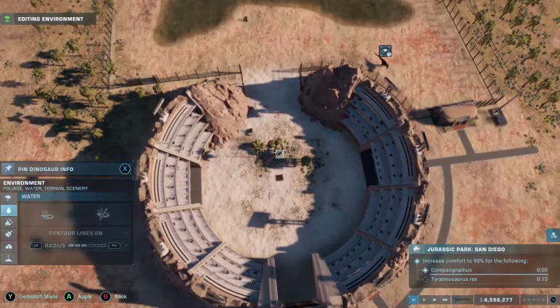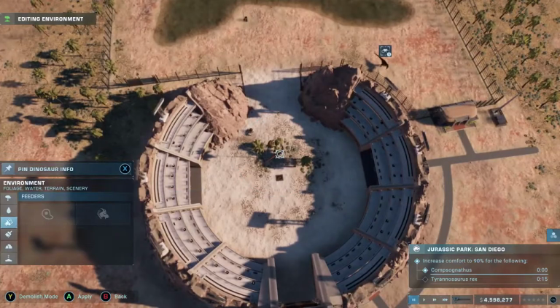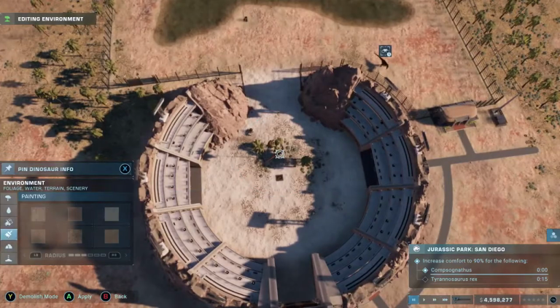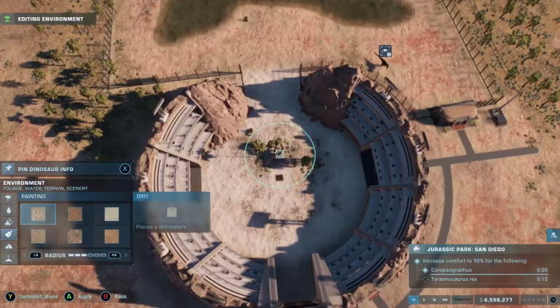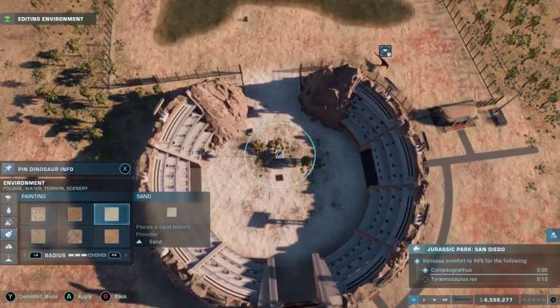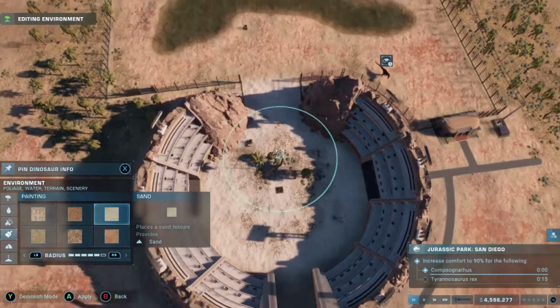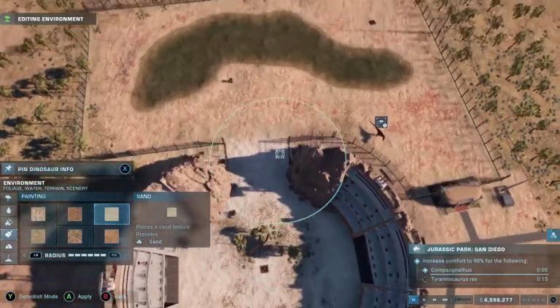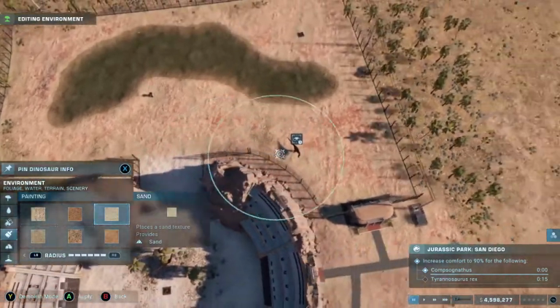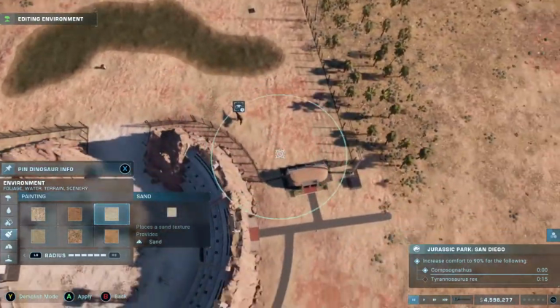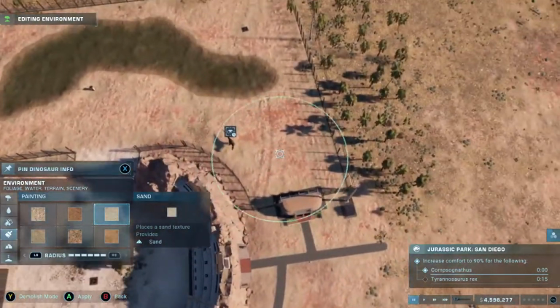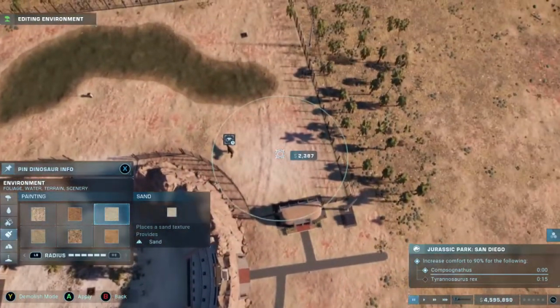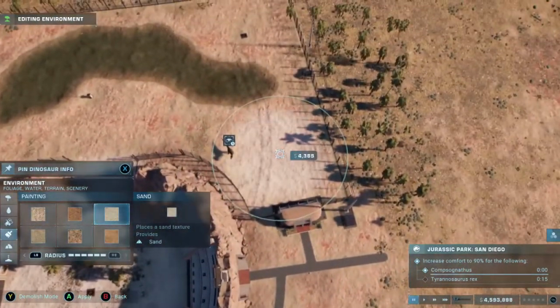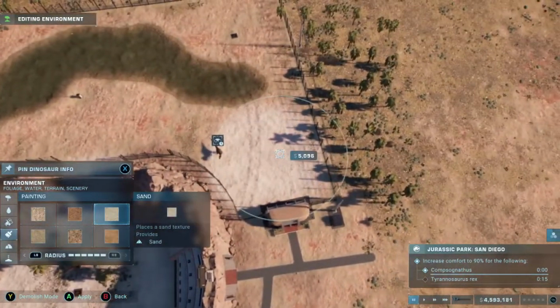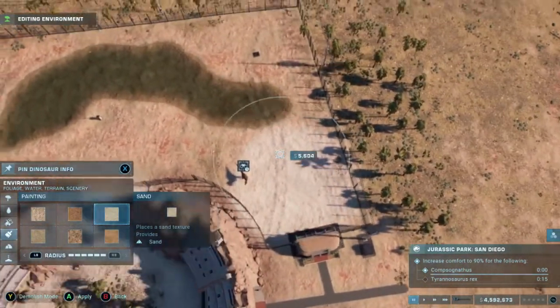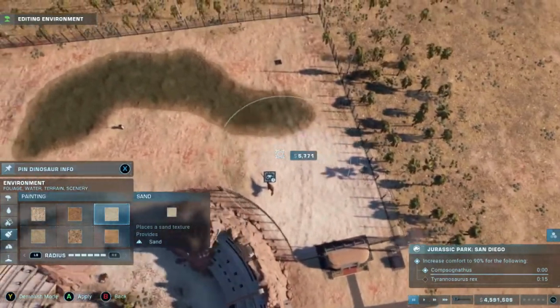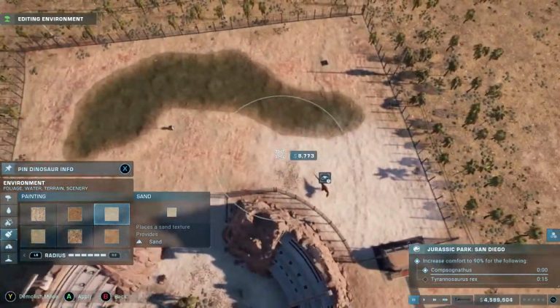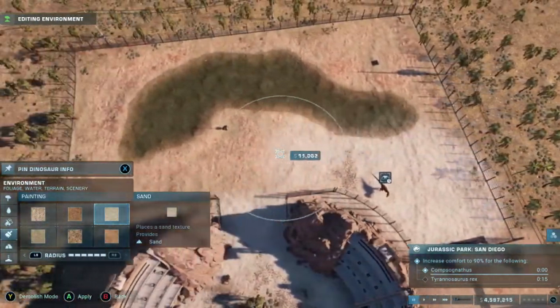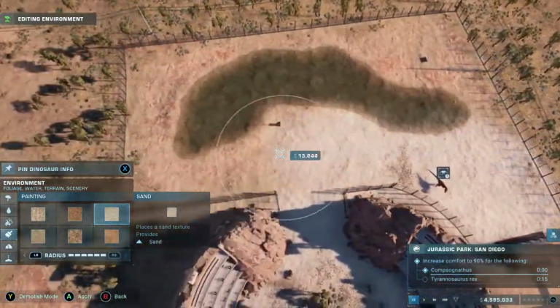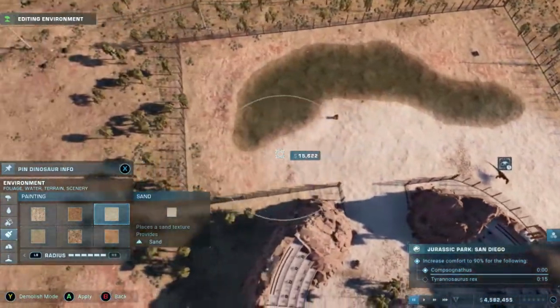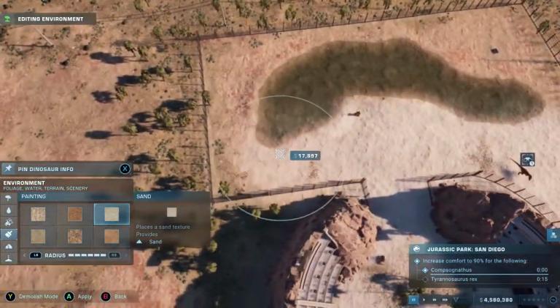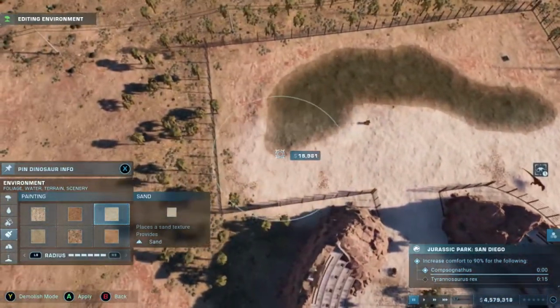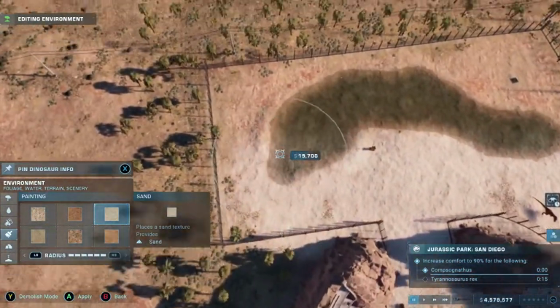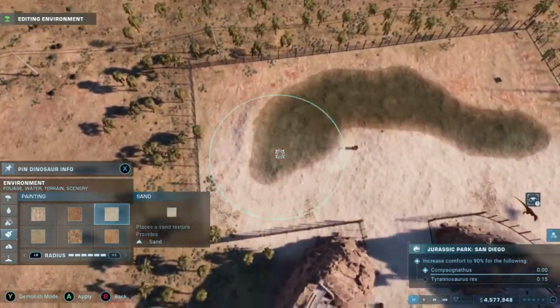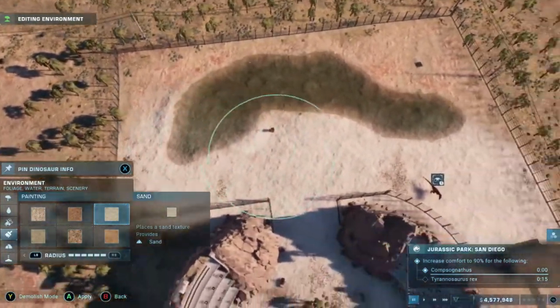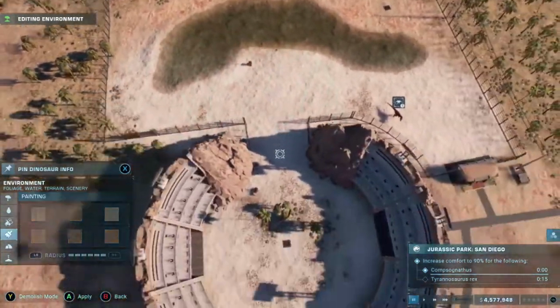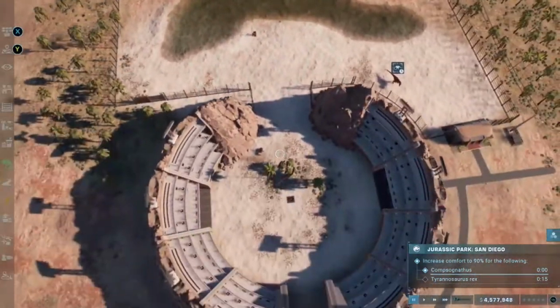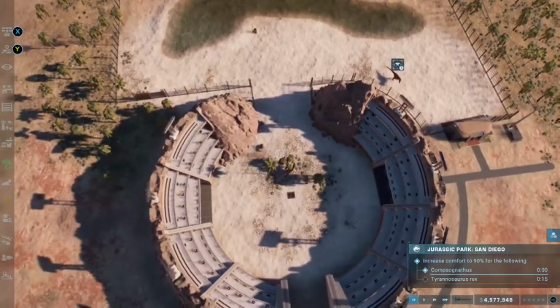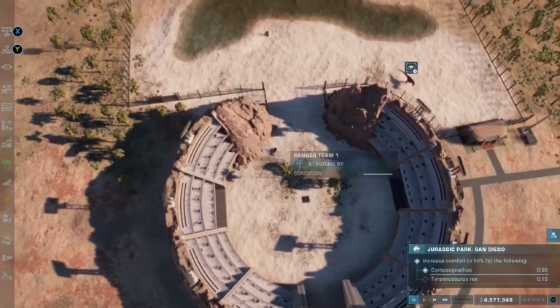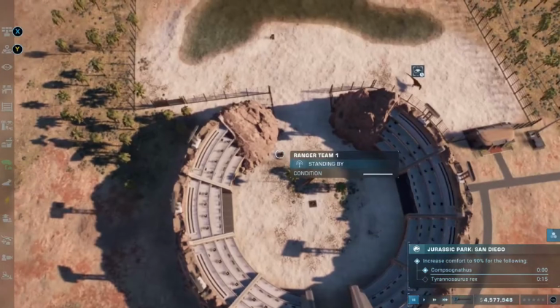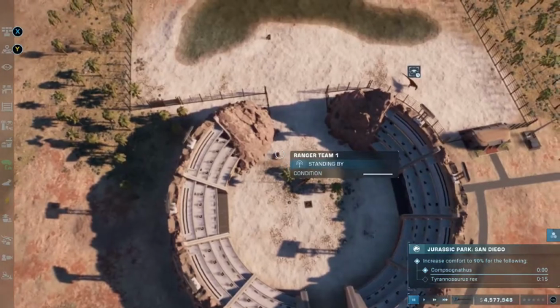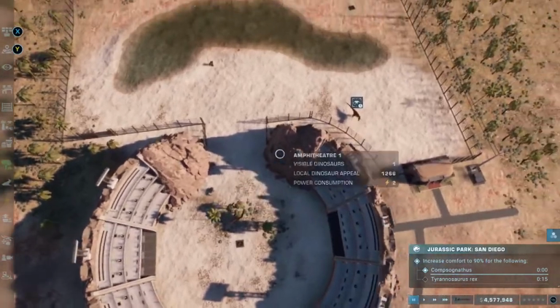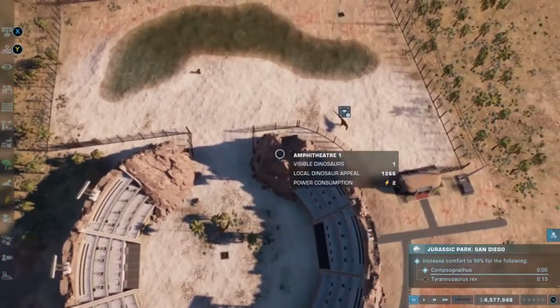The main priority is just getting in these new dinosaurs - in this mode you get the Pachycephalosaurus and Compsognathus, then the T-rex delivered almost immediately. We just need to get those in, get them happy, and then open the park to start making money. There really wasn't anything to show with the compies and Pachycephalosaurus because they took minimal effort to get to 100% comfort, which reinforces that building new exhibits for them instead of using pre-existing spaces works much better.